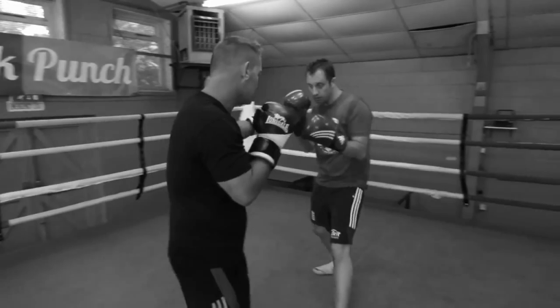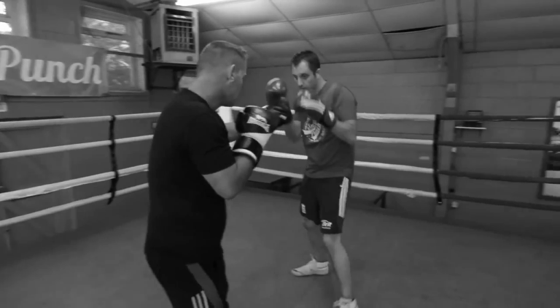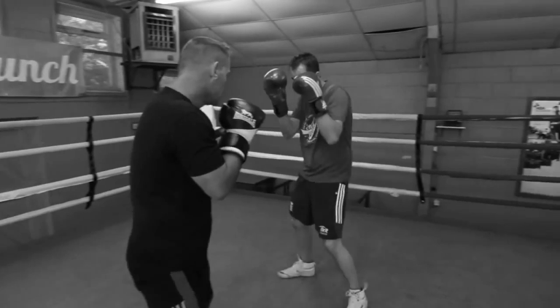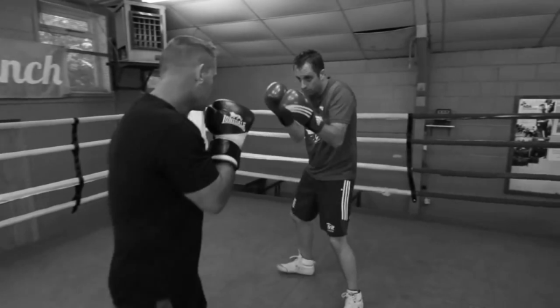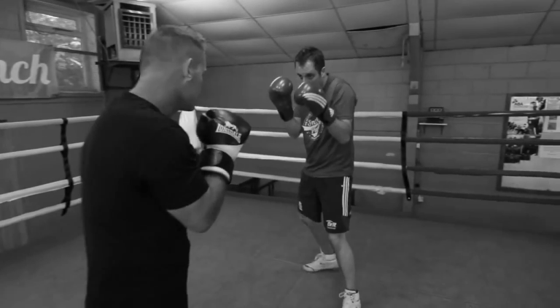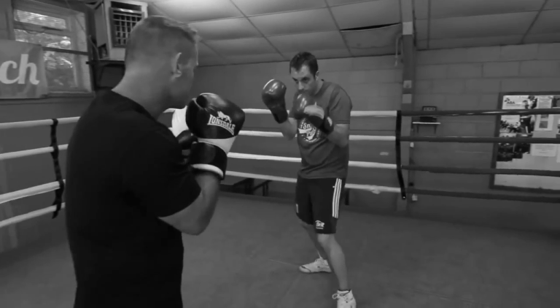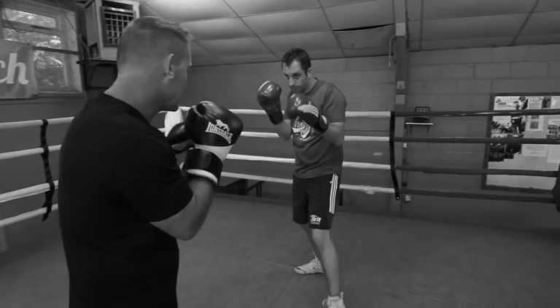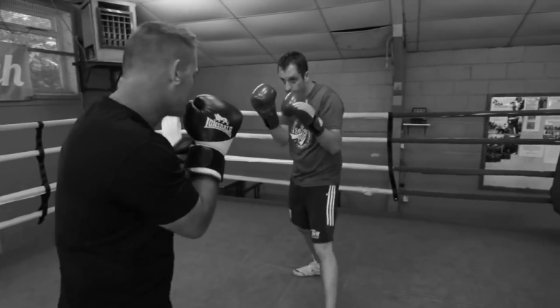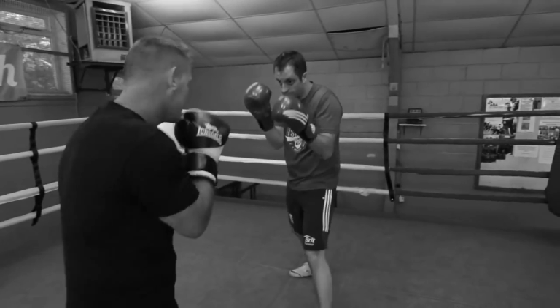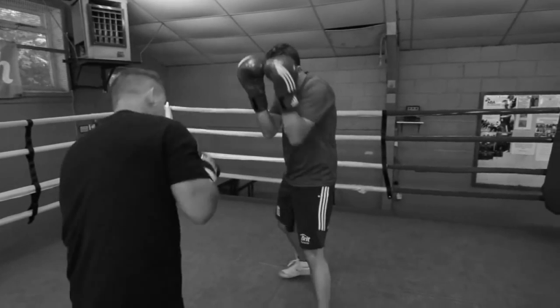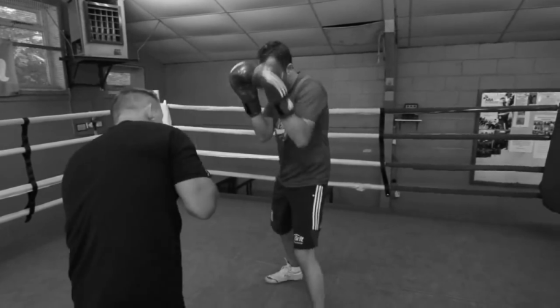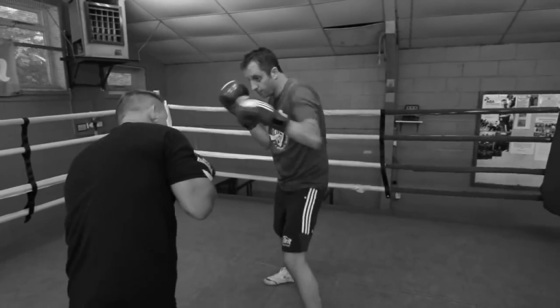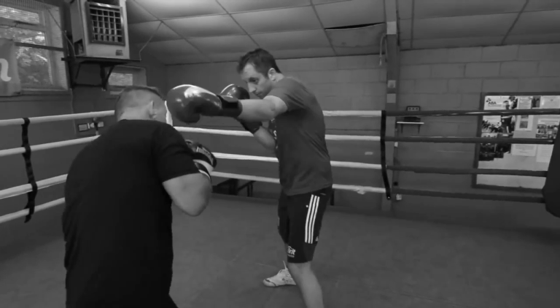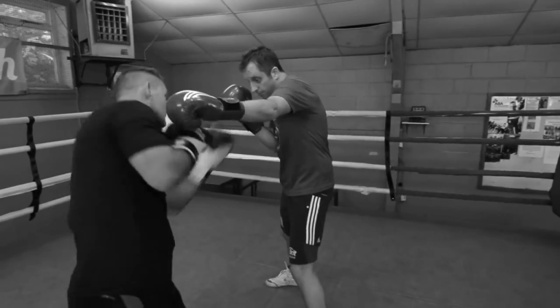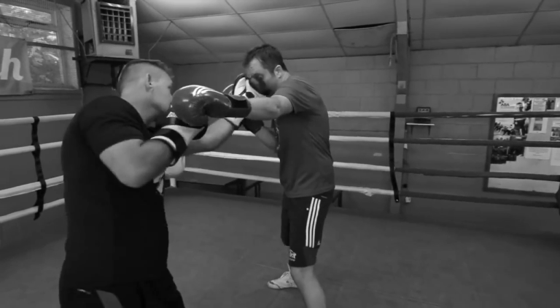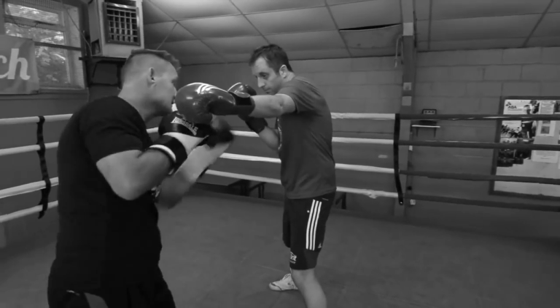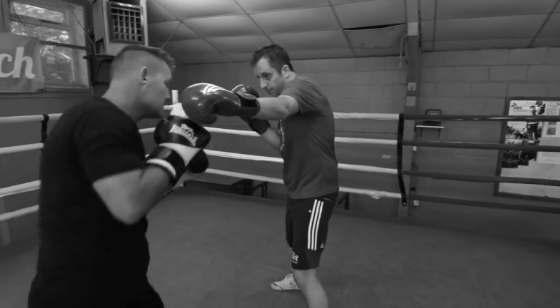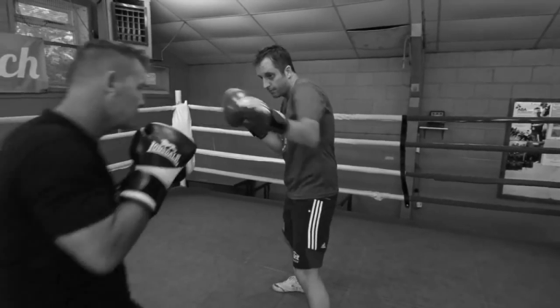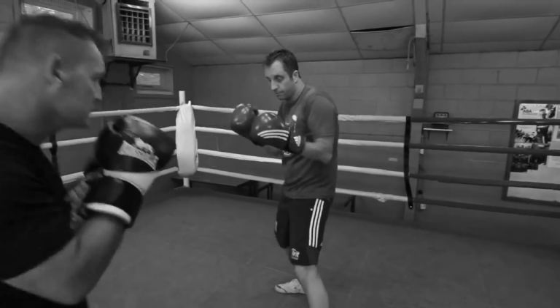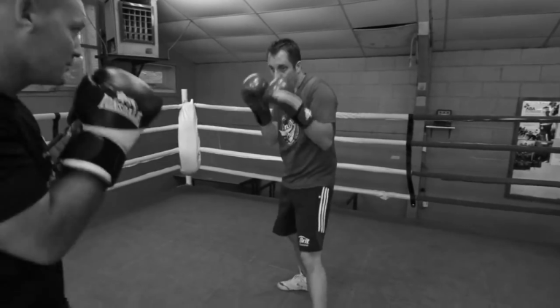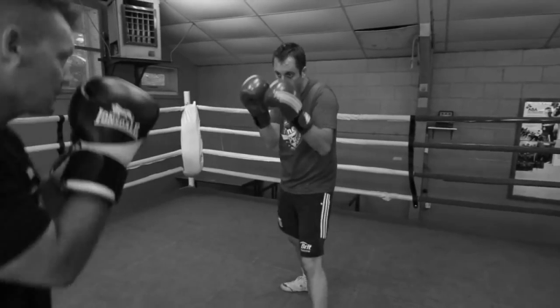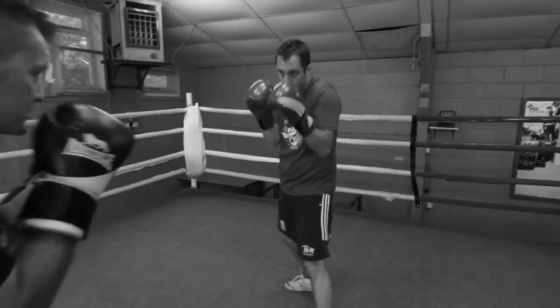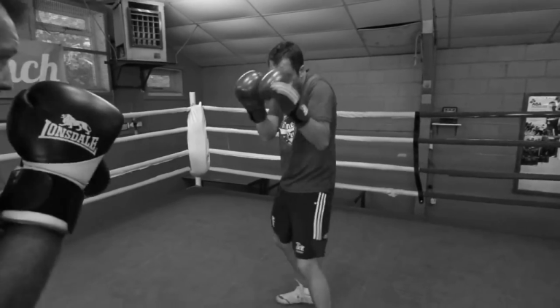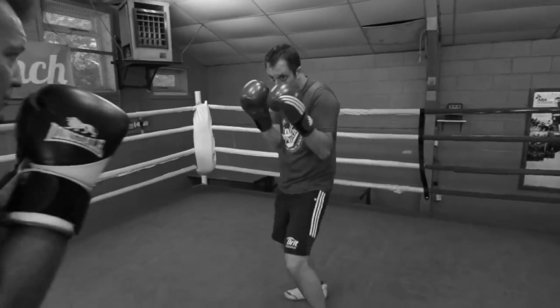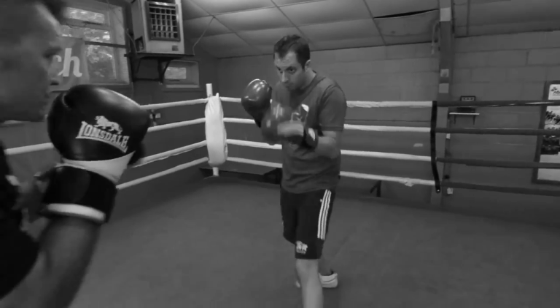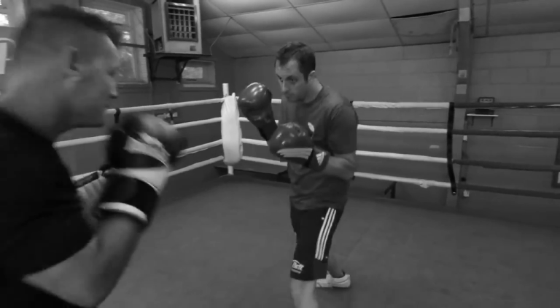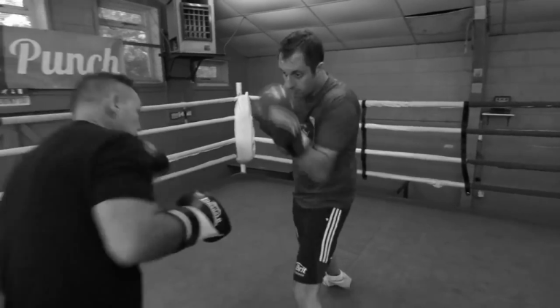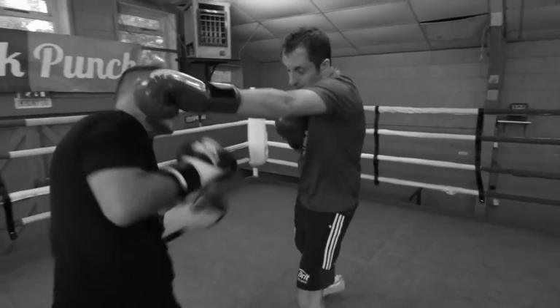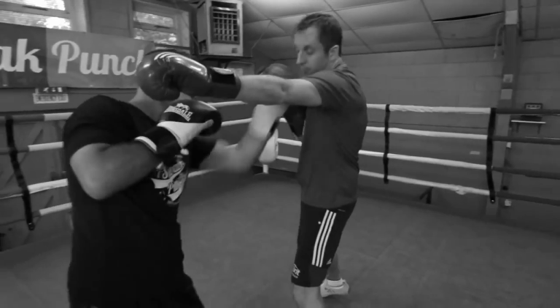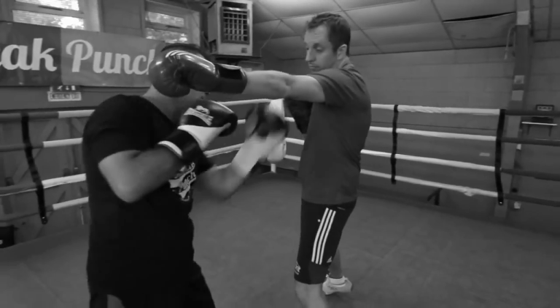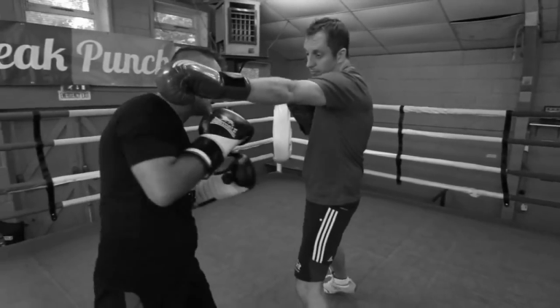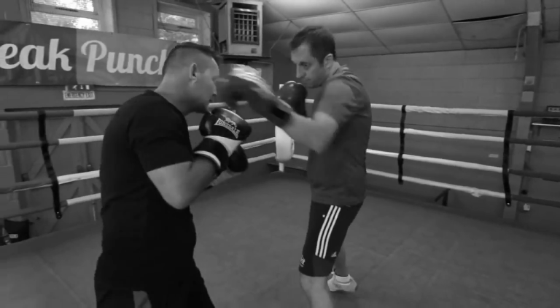Another one you can do: jab again, miss. Come up with a sneak punch, miss, come back. You're drawing him in and then landing your counter shot.